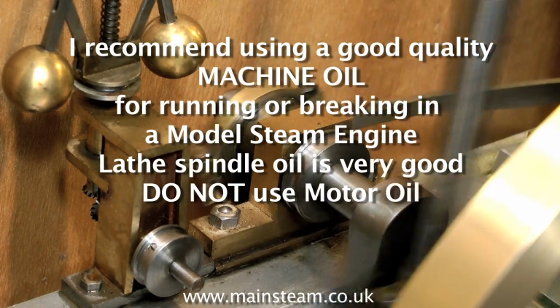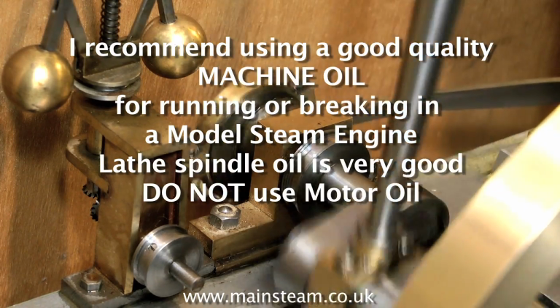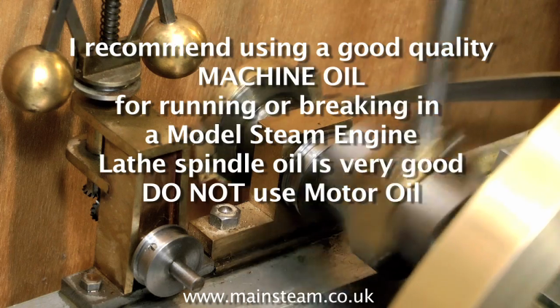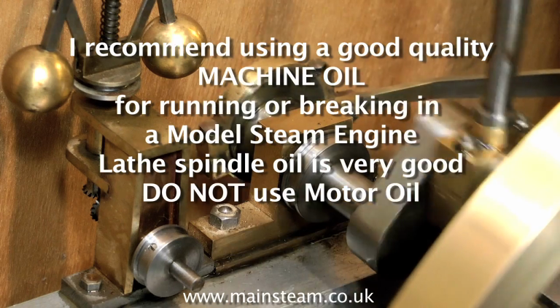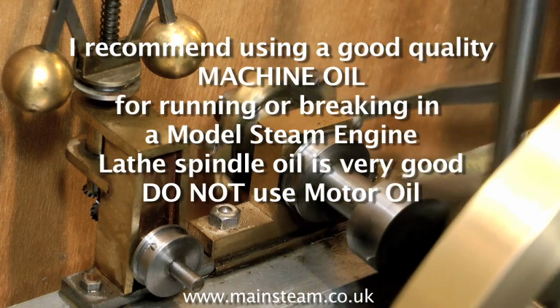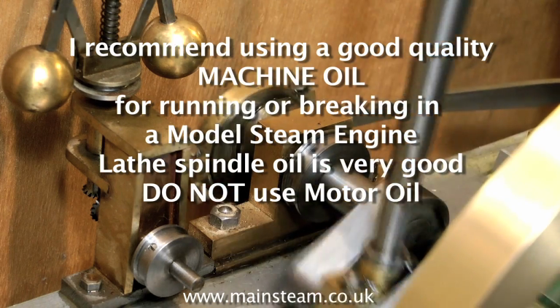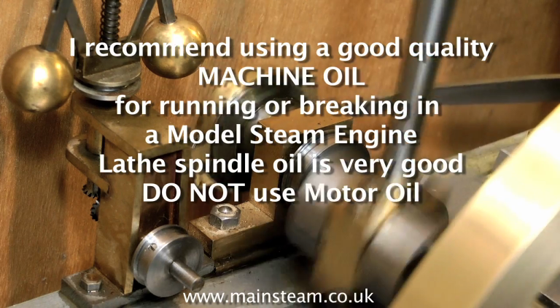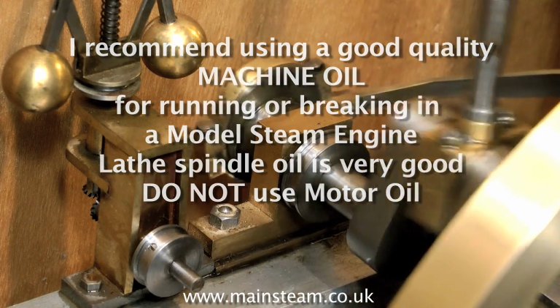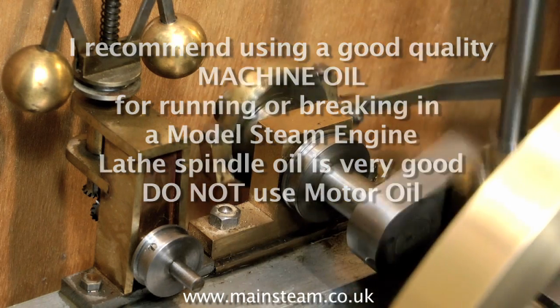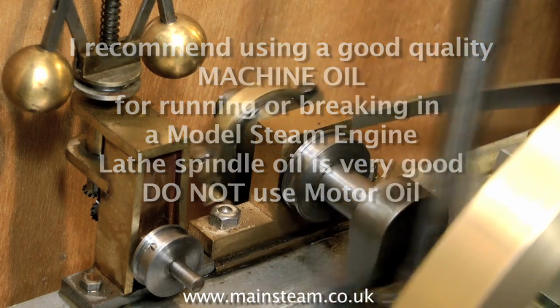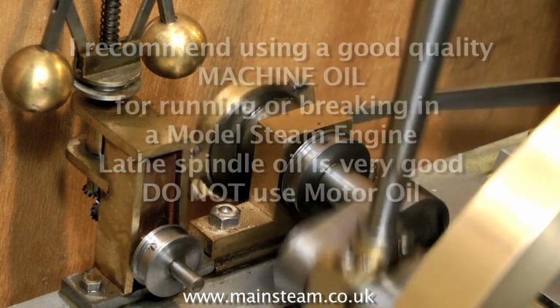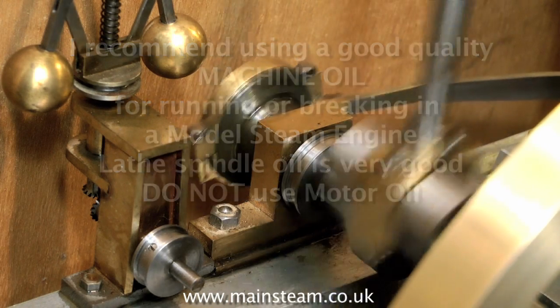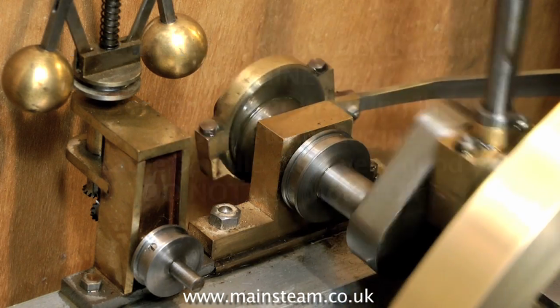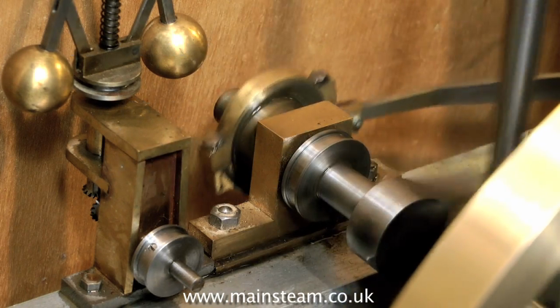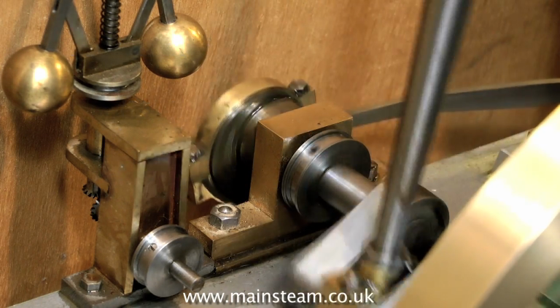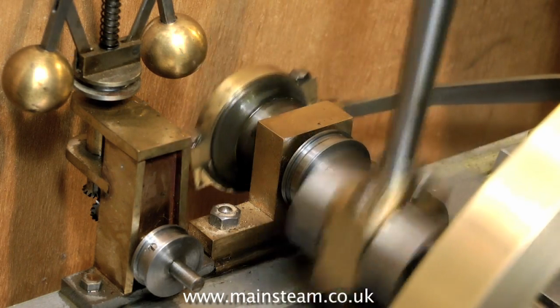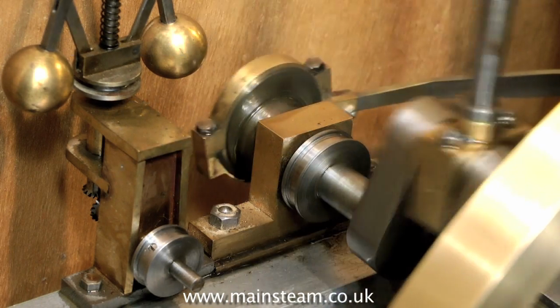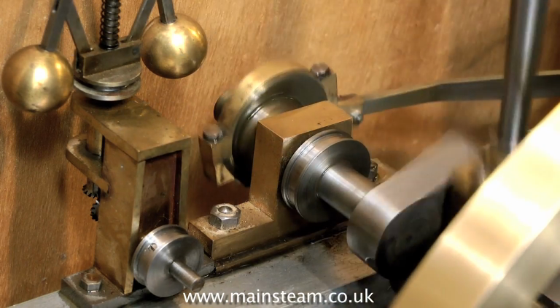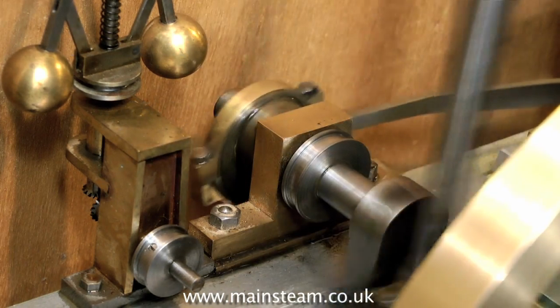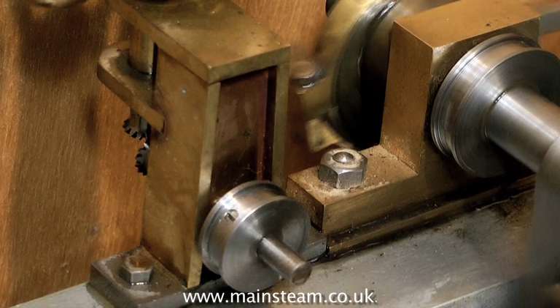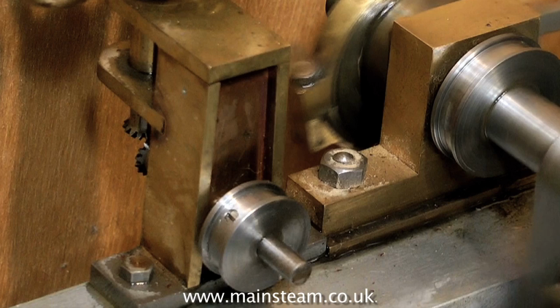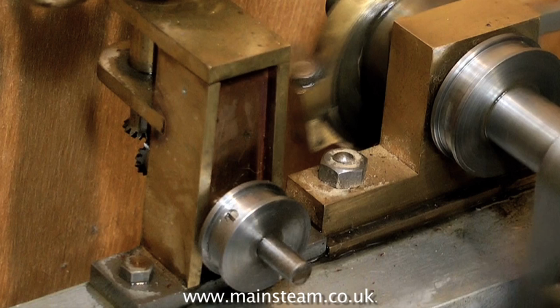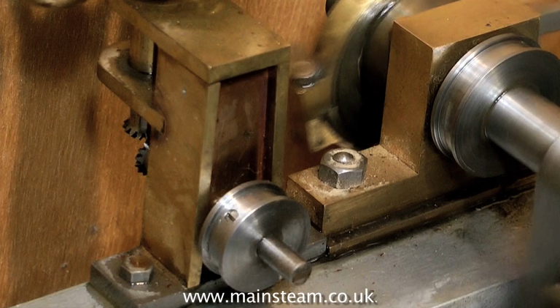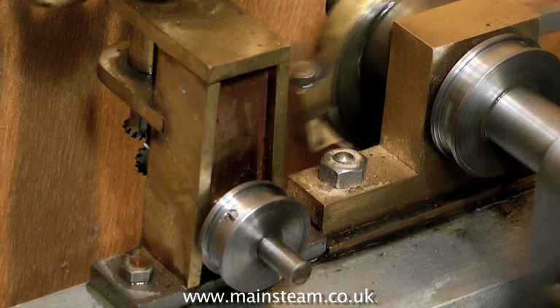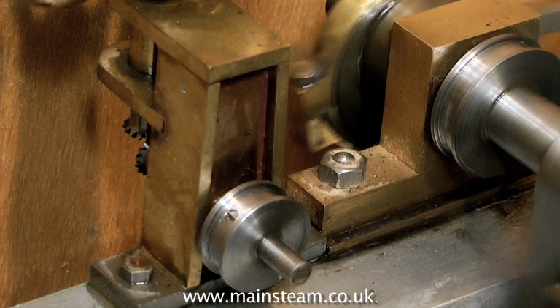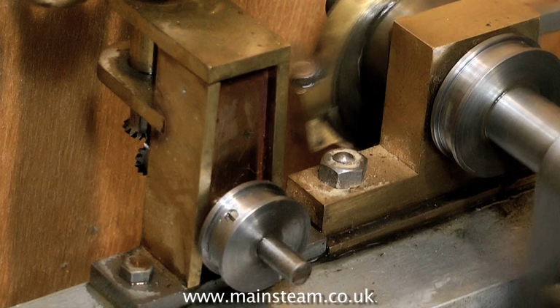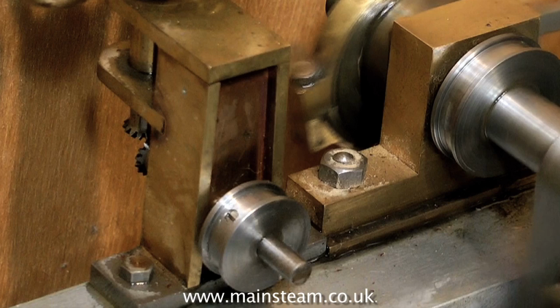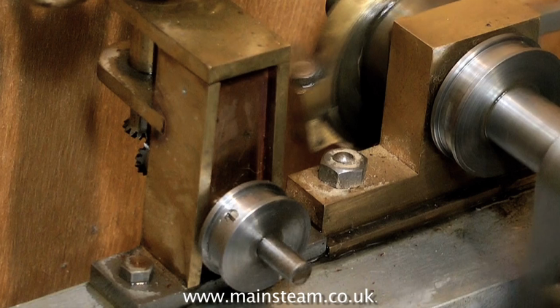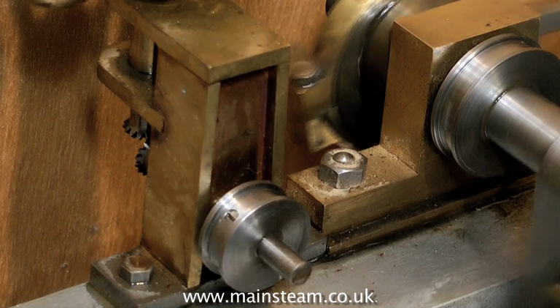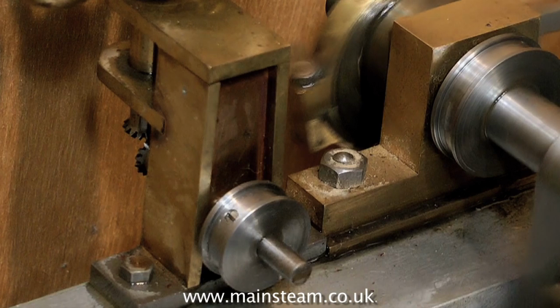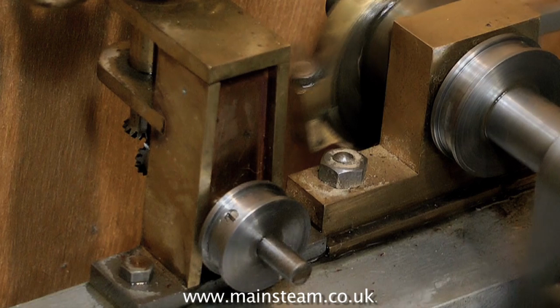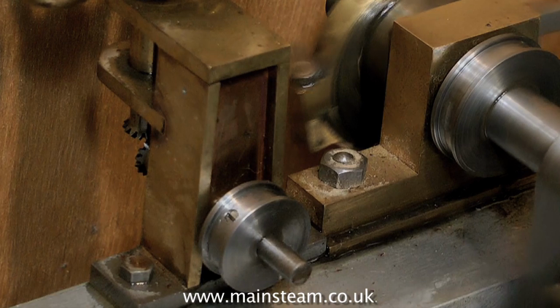Even though the metal looks smooth, it isn't at all. Later on I'll show you a magnified view.